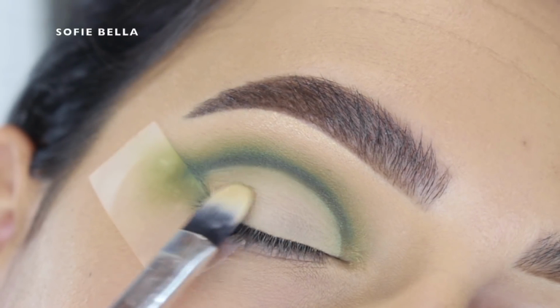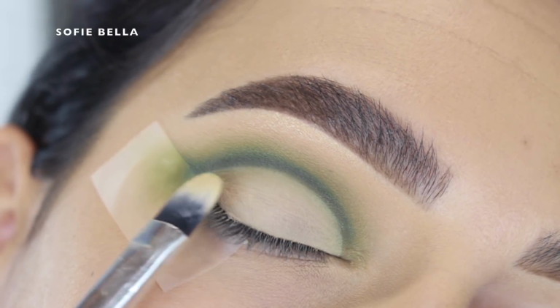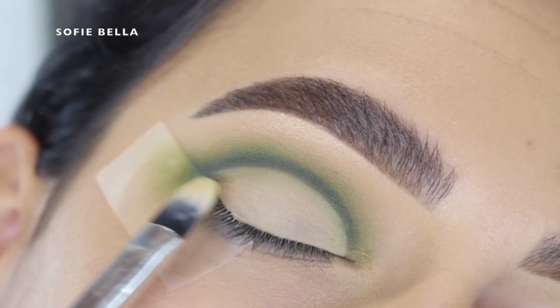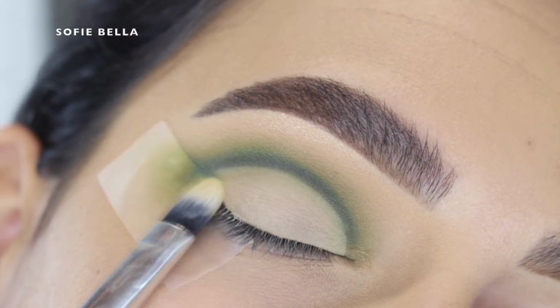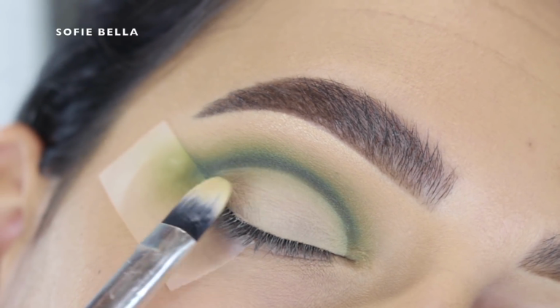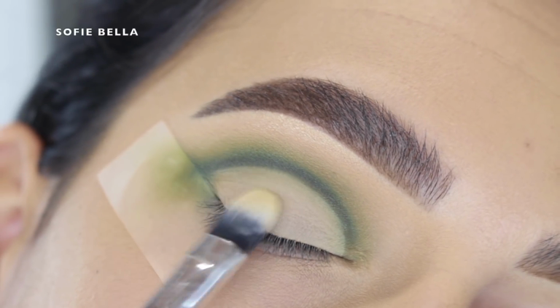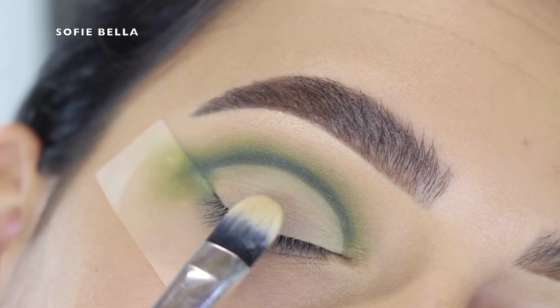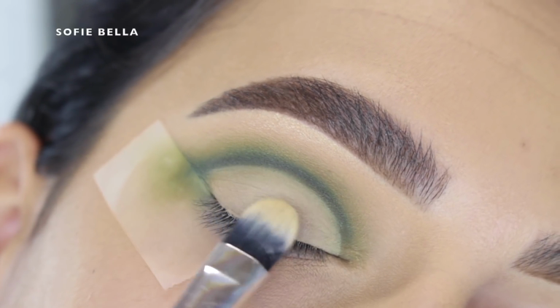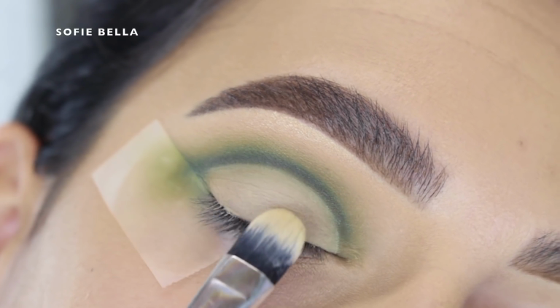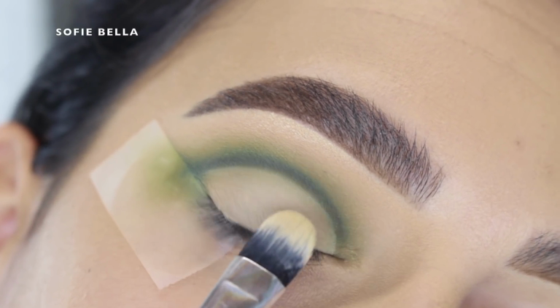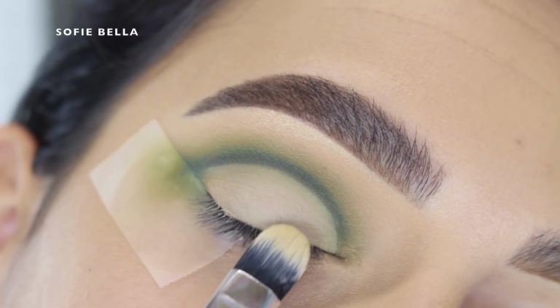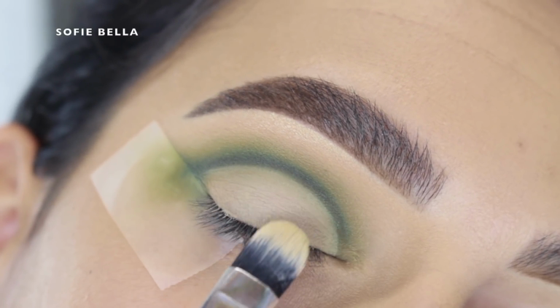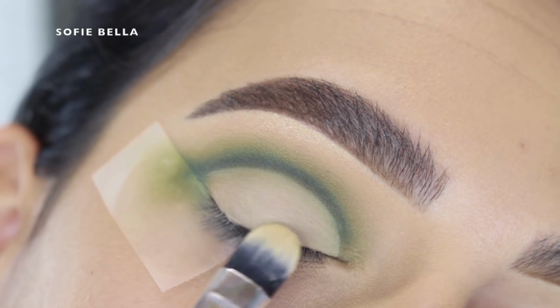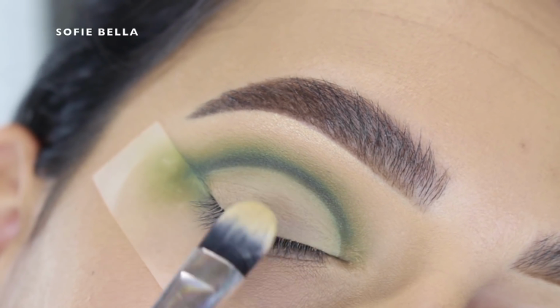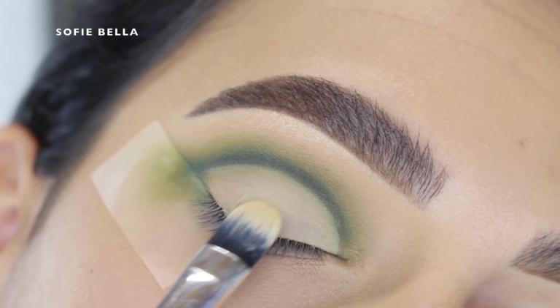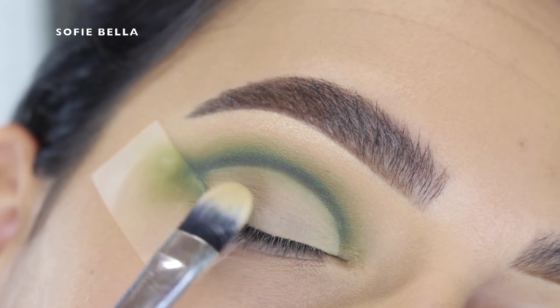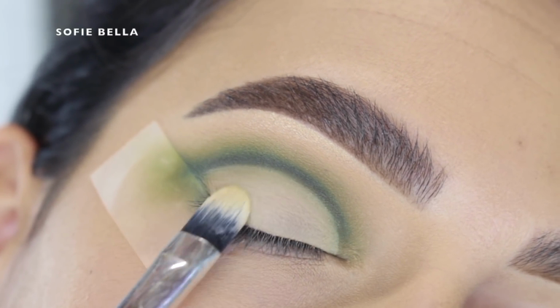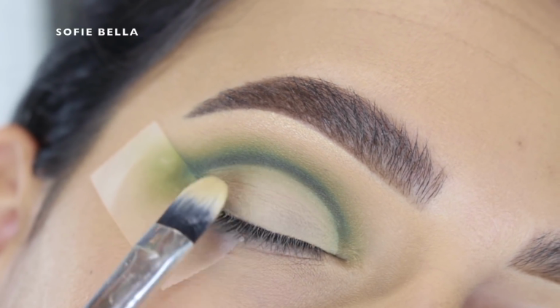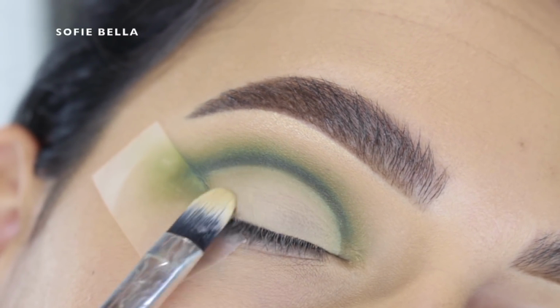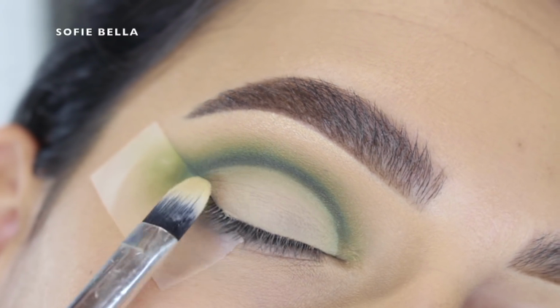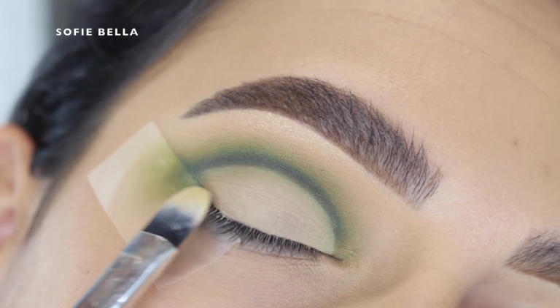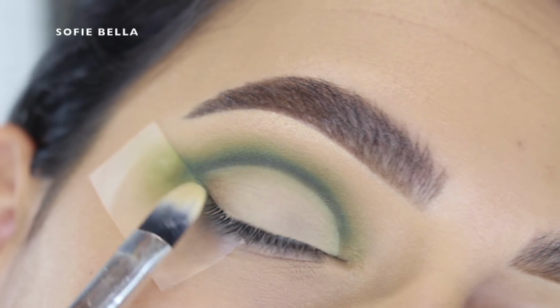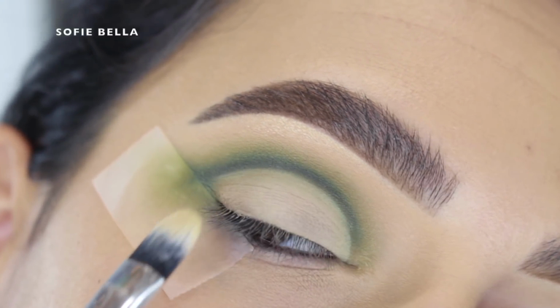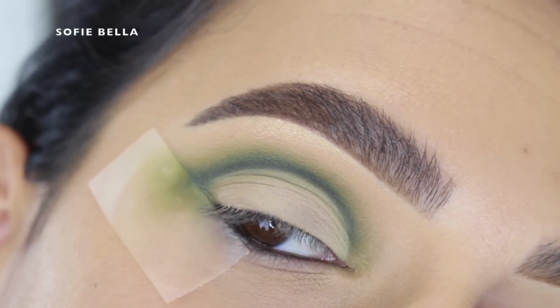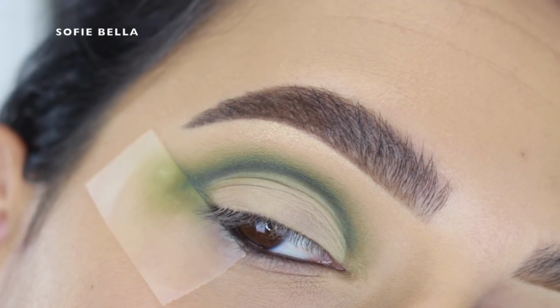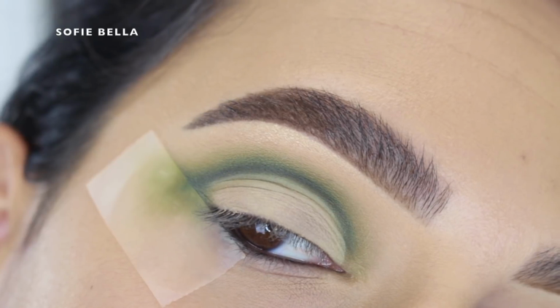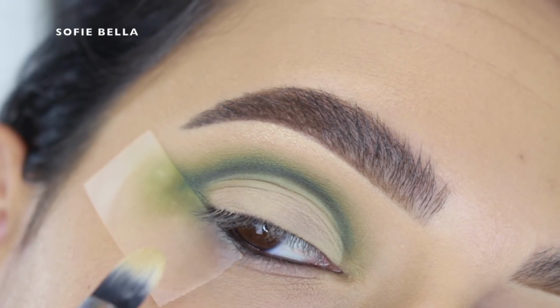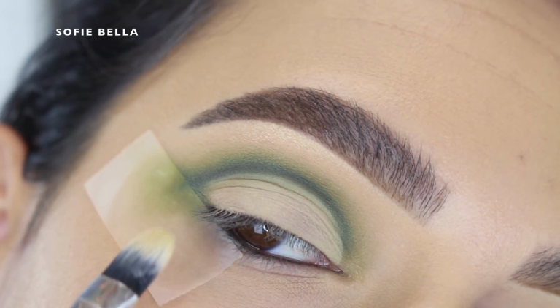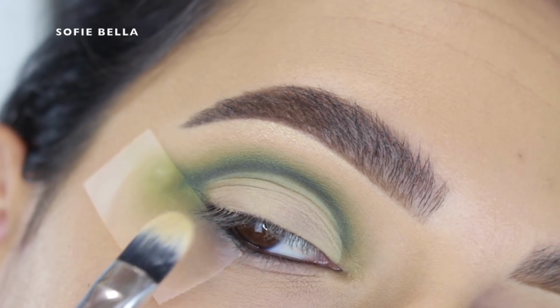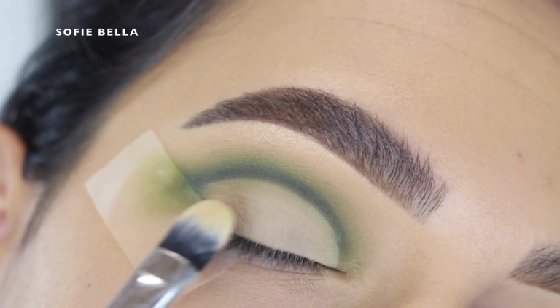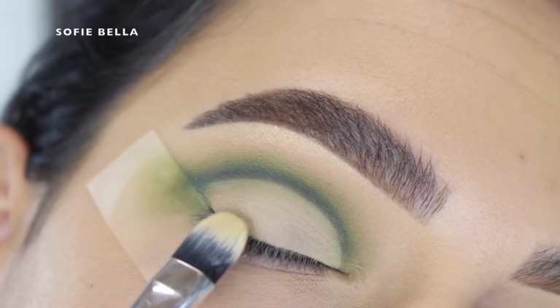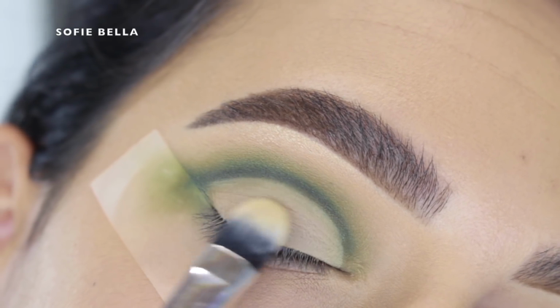Then I cleaned up the lid space with my concealer and set that in place with some translucent powder.